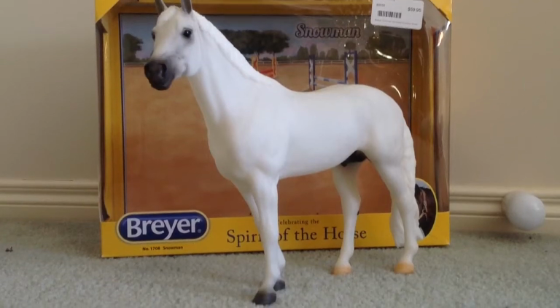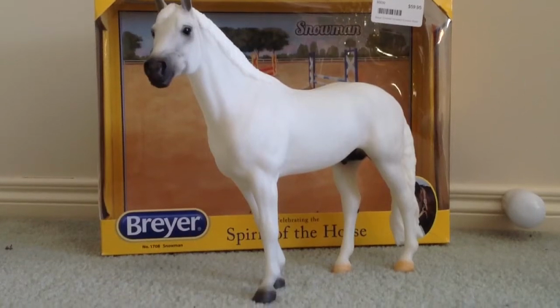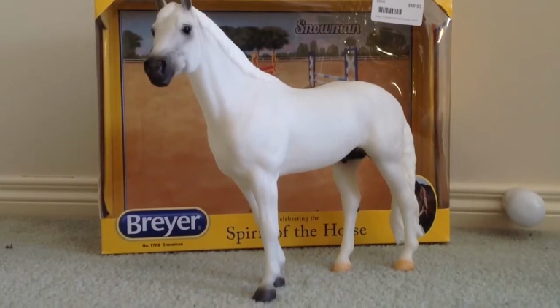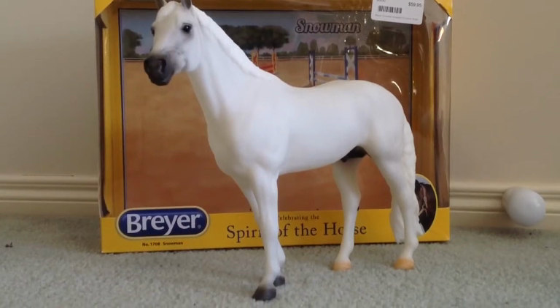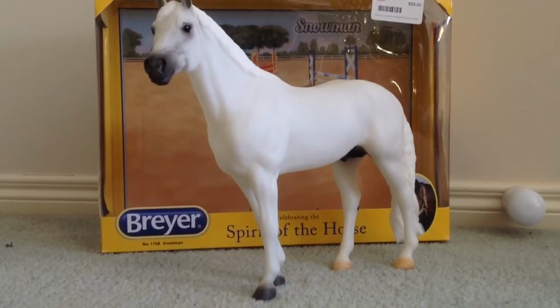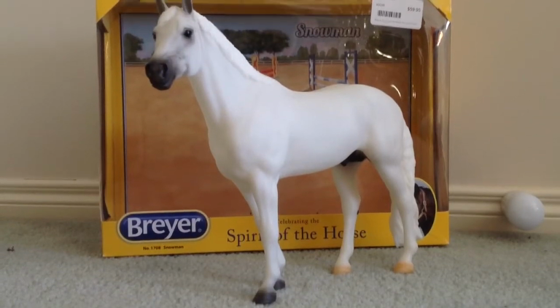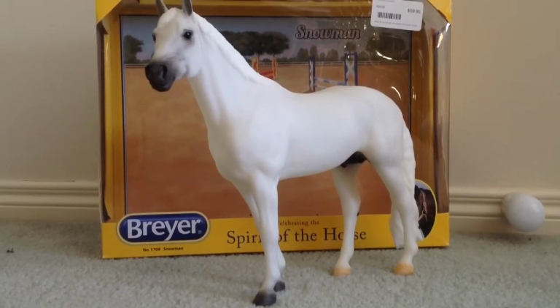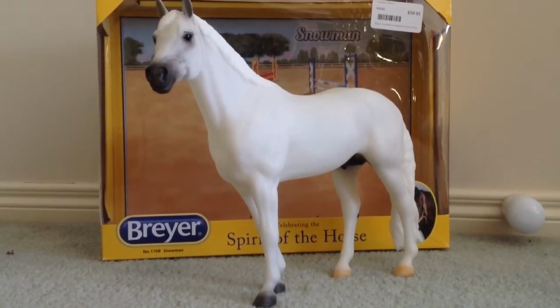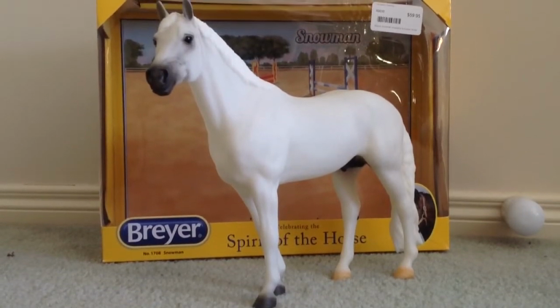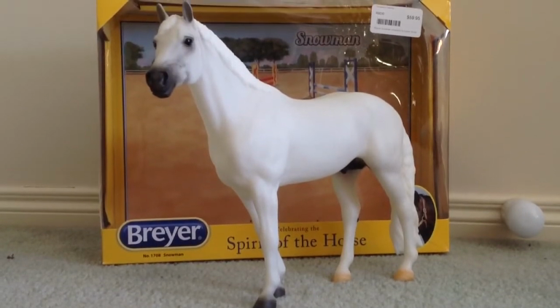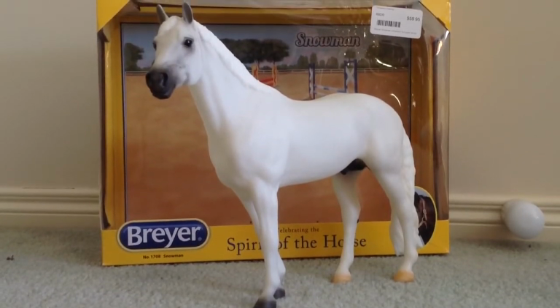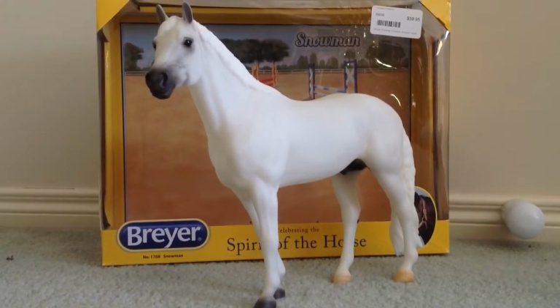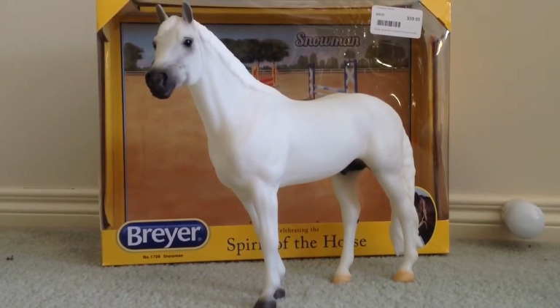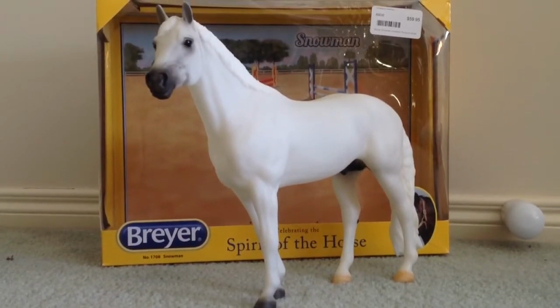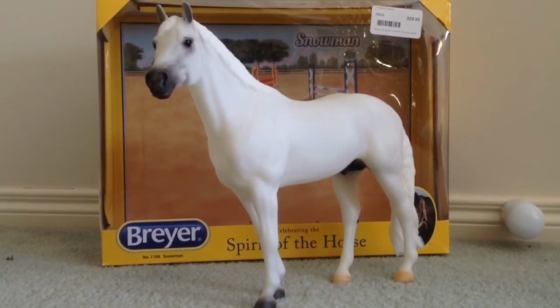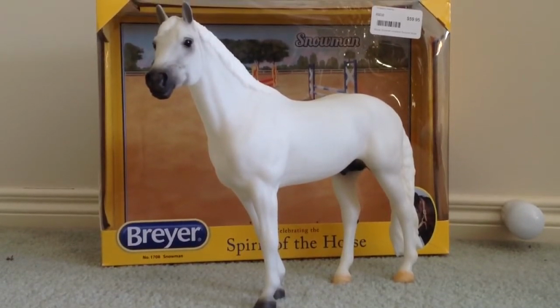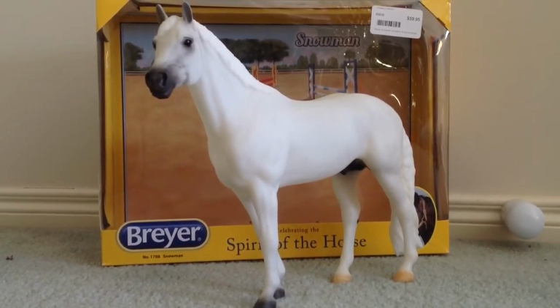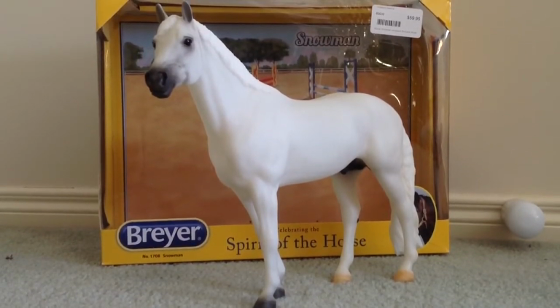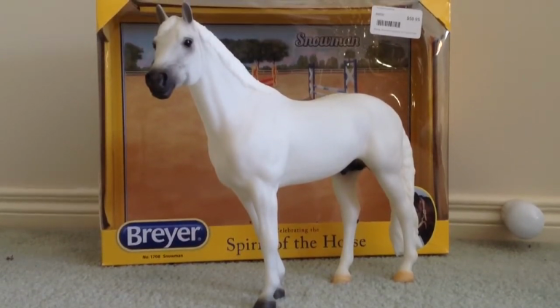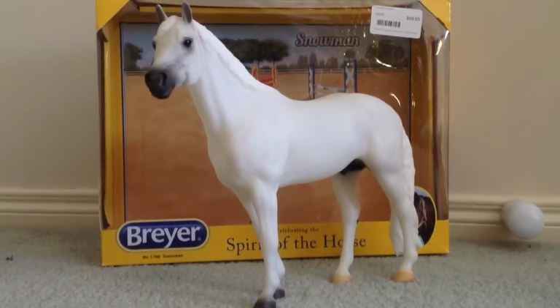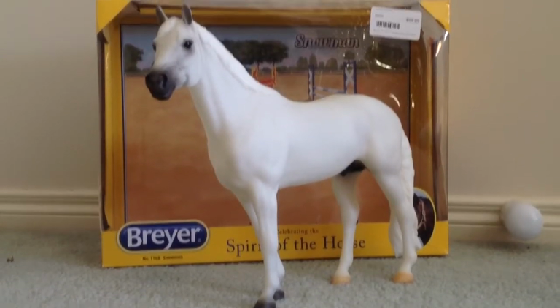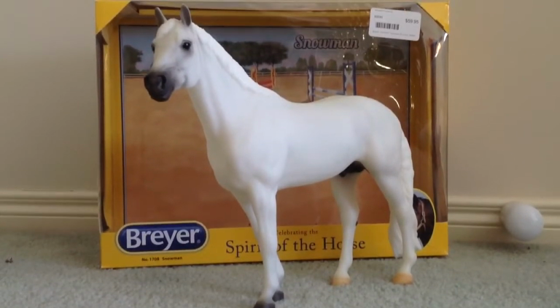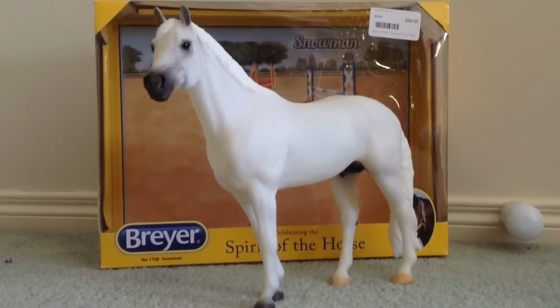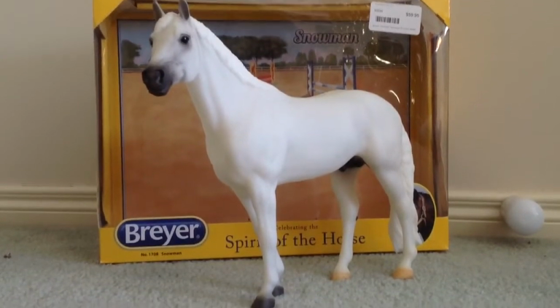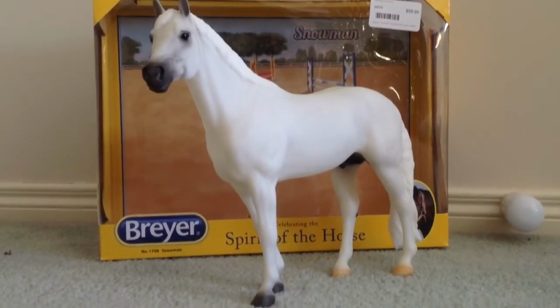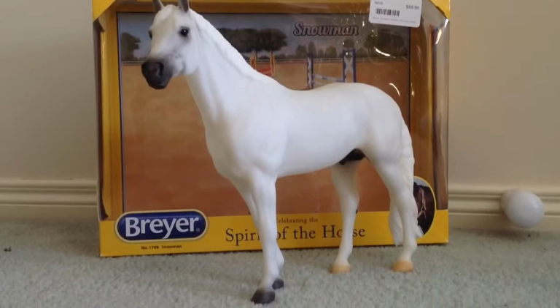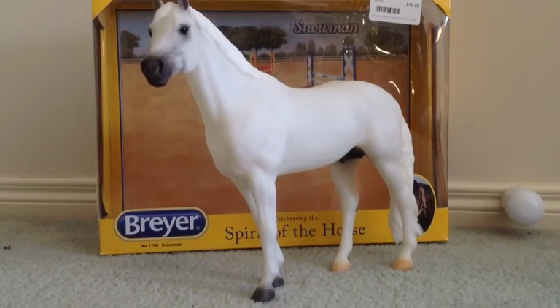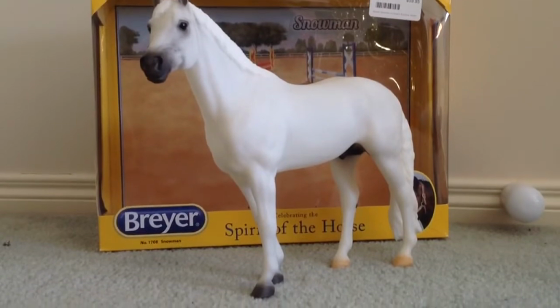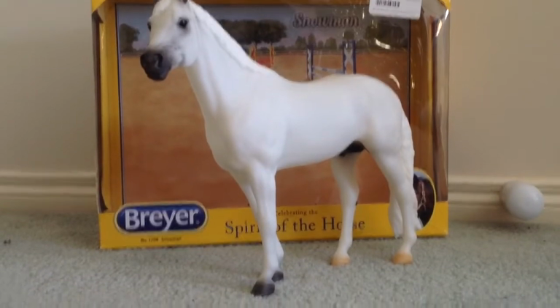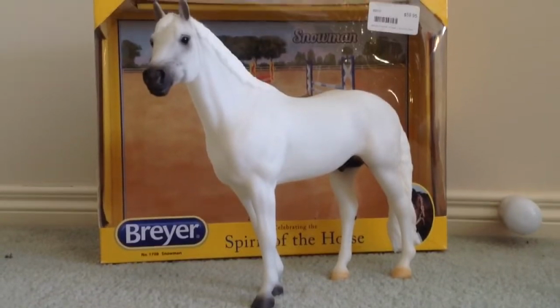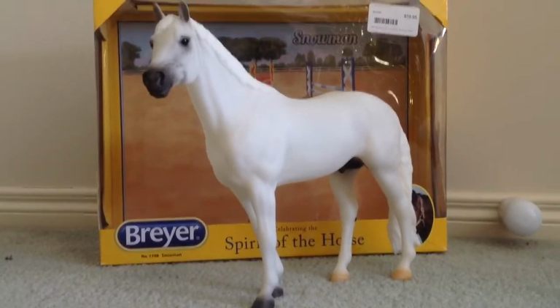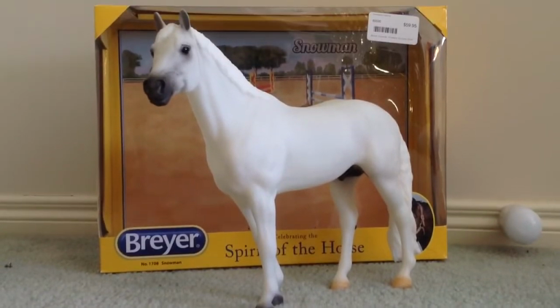Hey guys, it's Green Racing Studios here, and today I'm going to be giving you all a review on Snowman's.